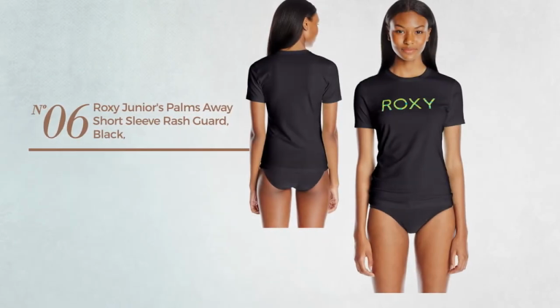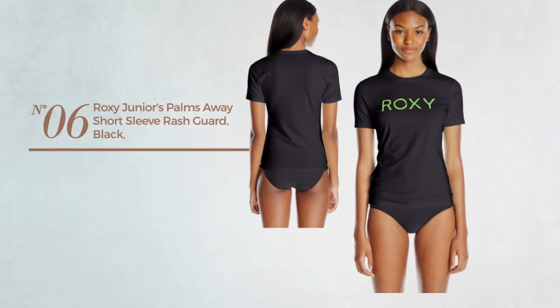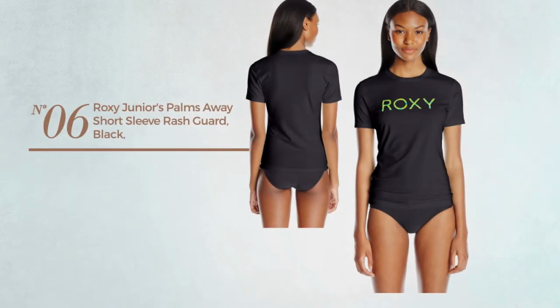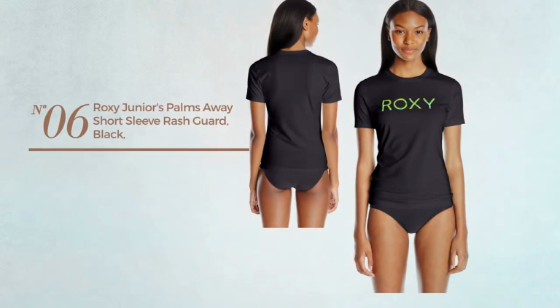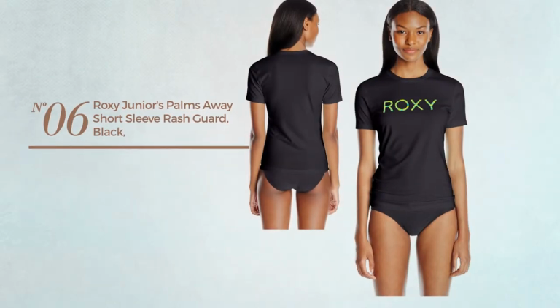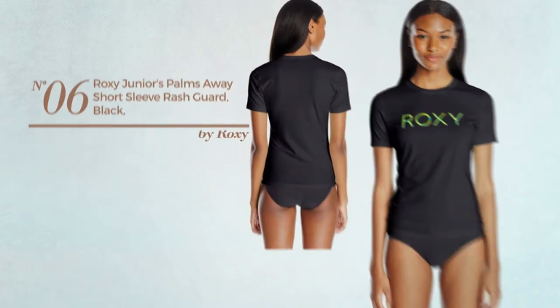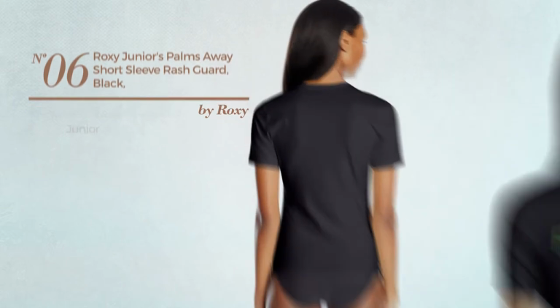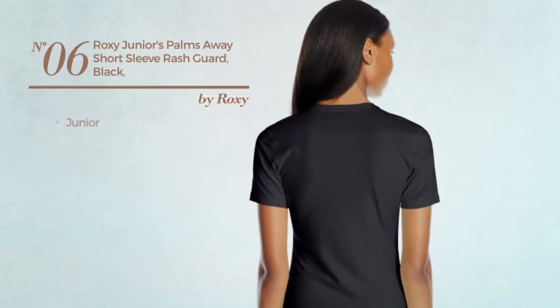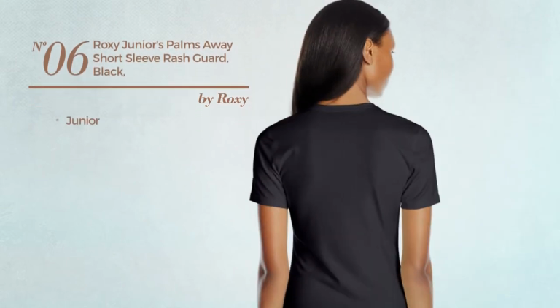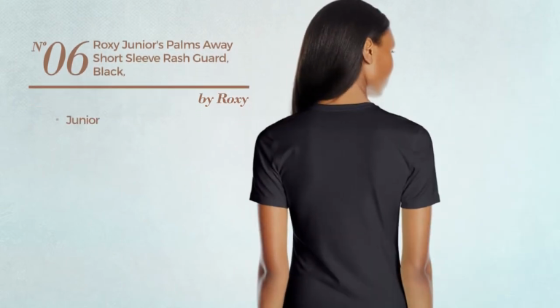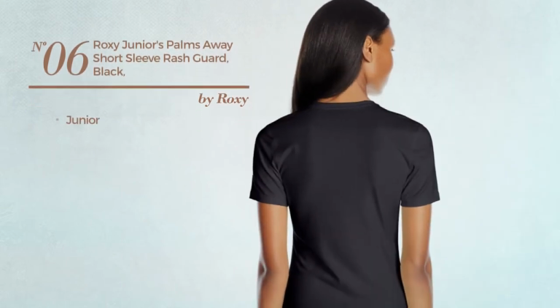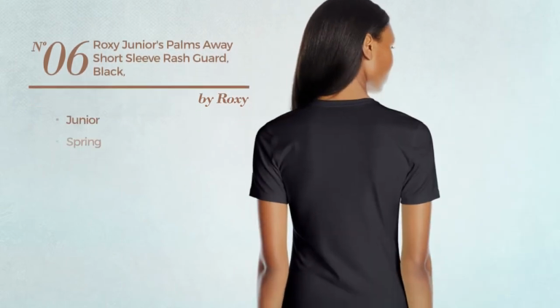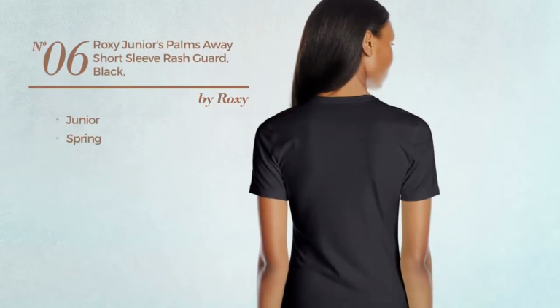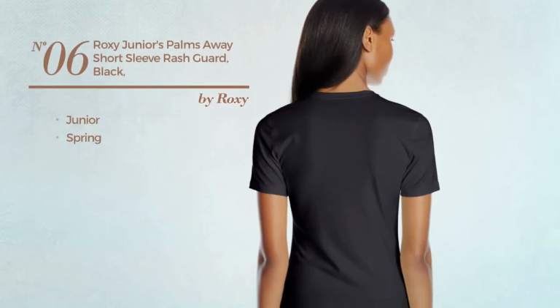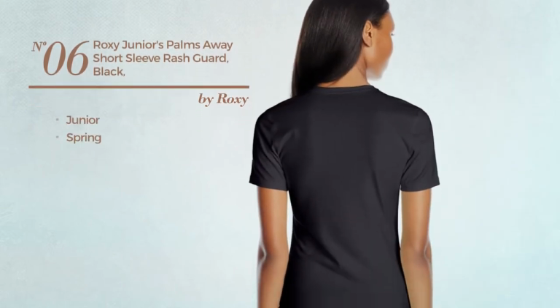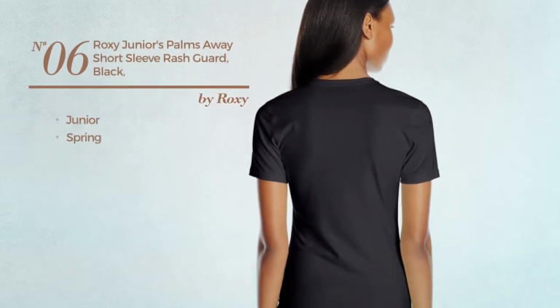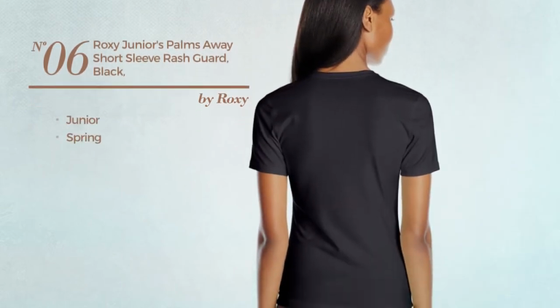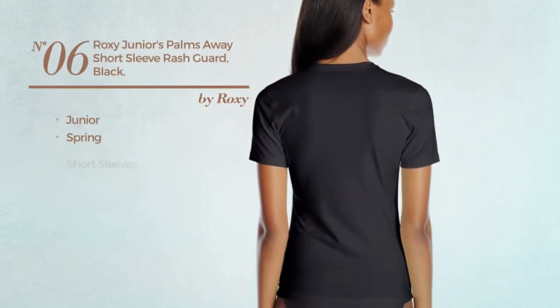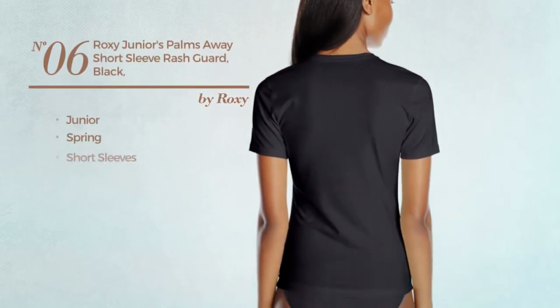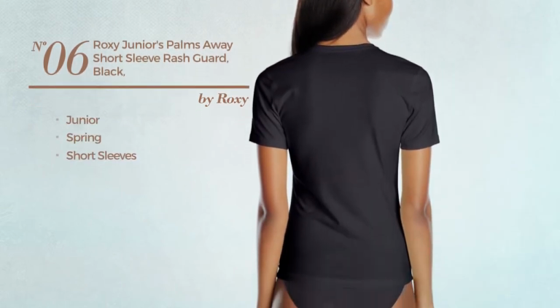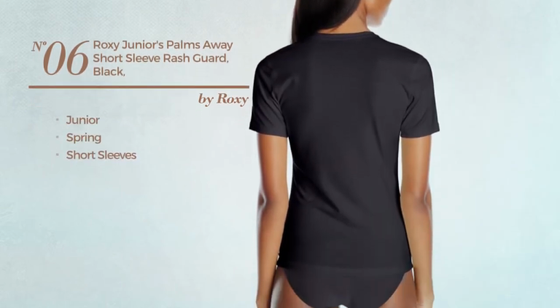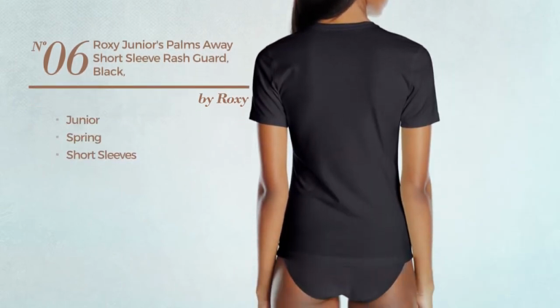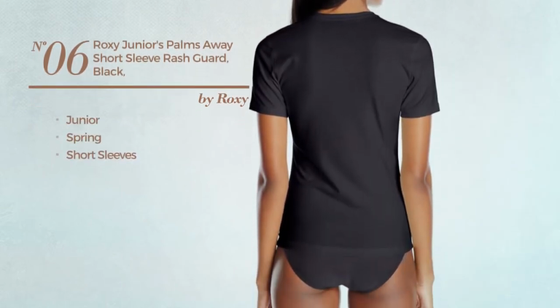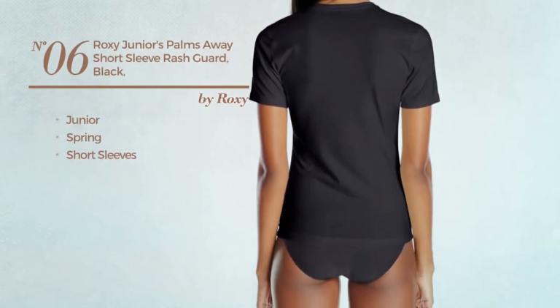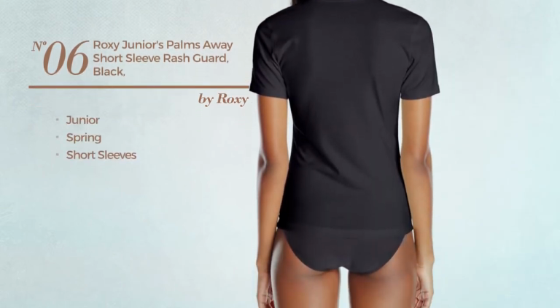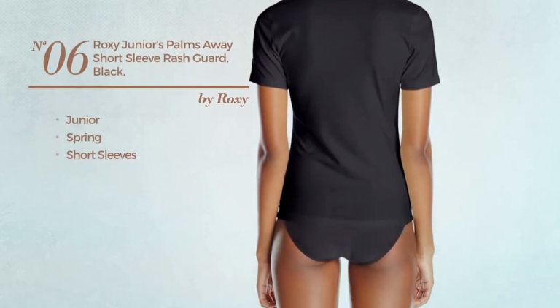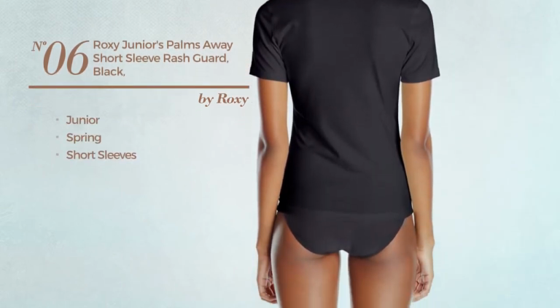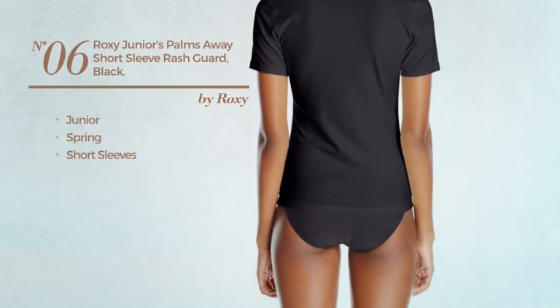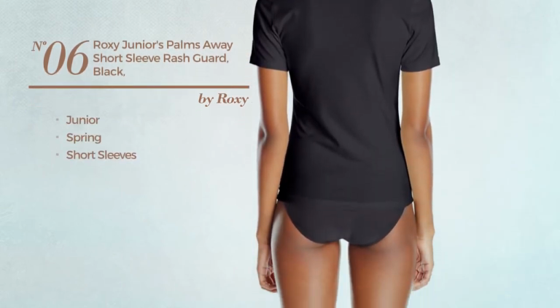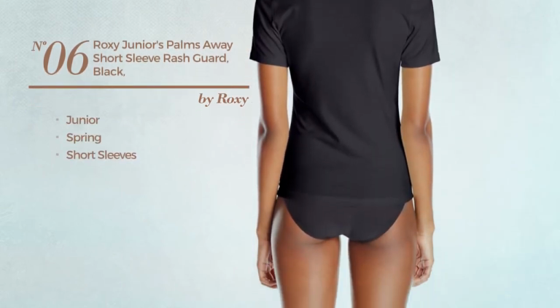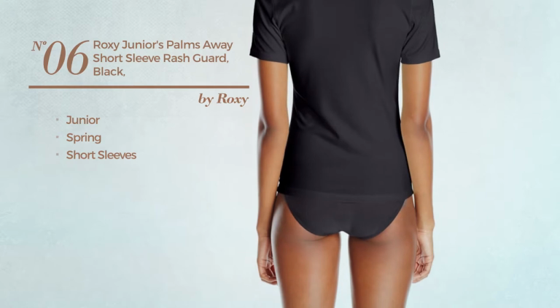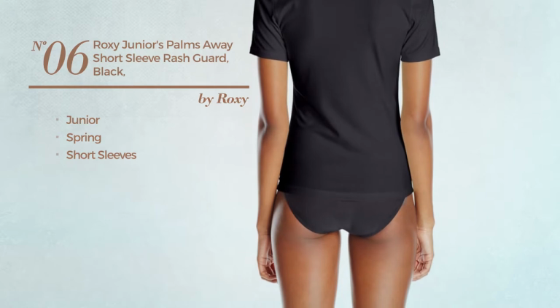Number 6: a junior spring garment with short sleeves. Available in 2 more colors.